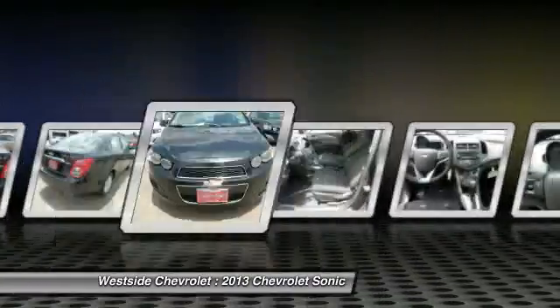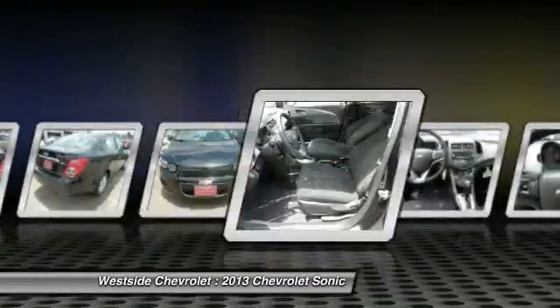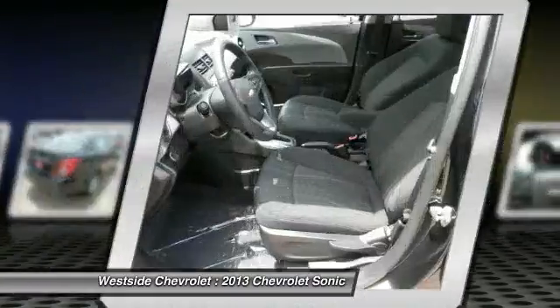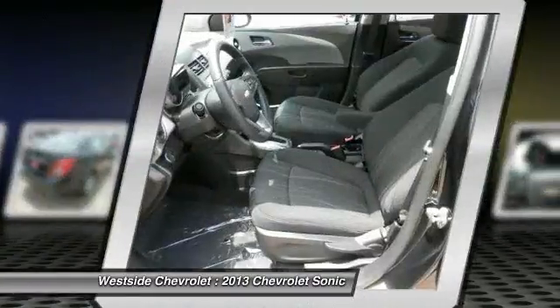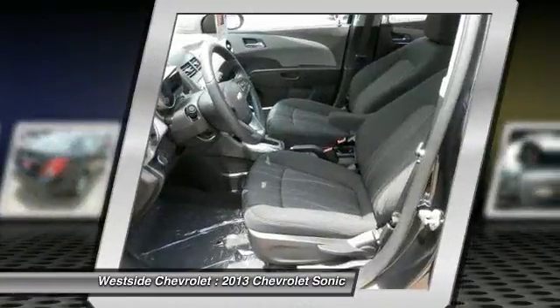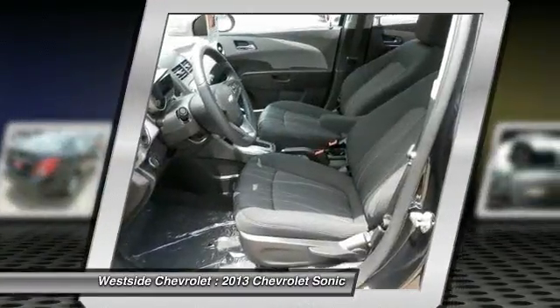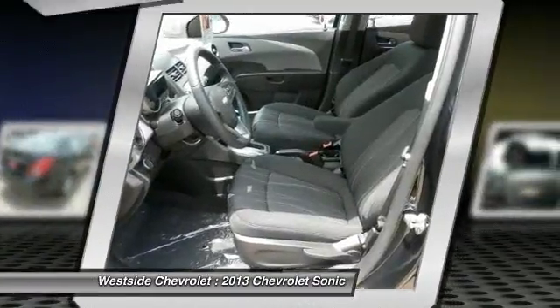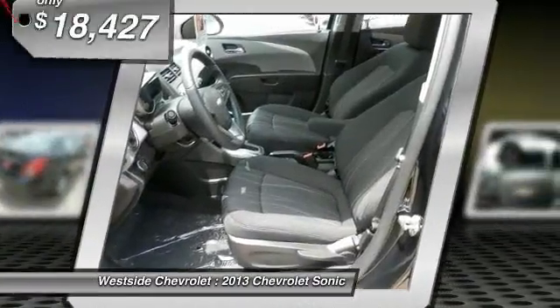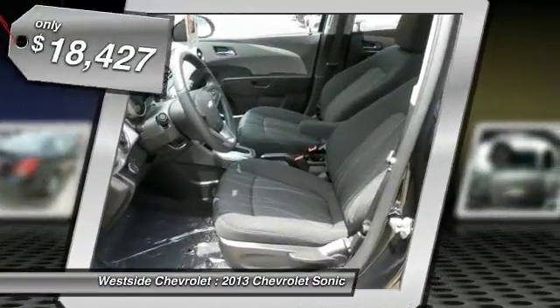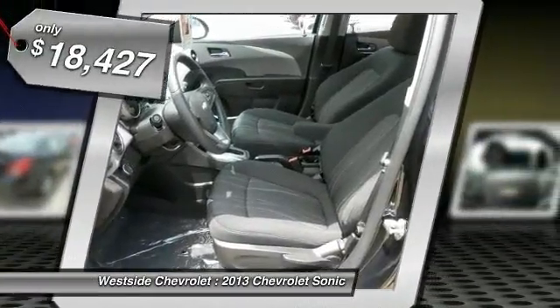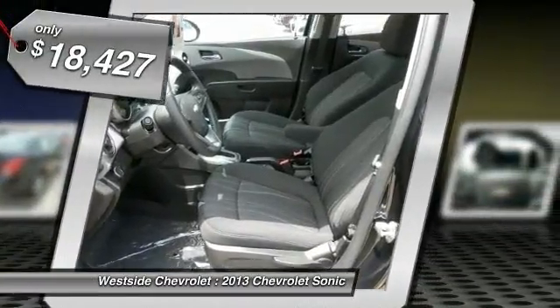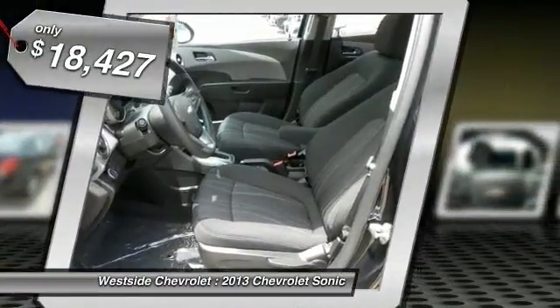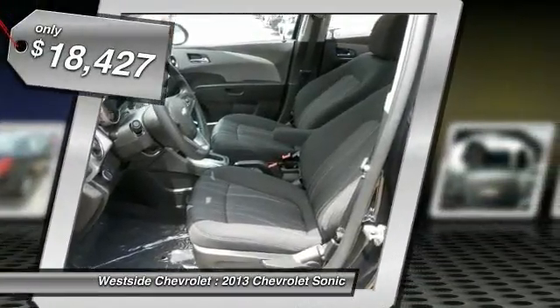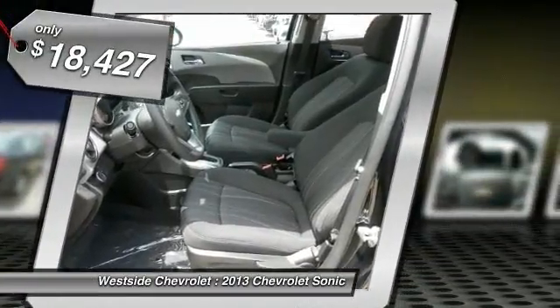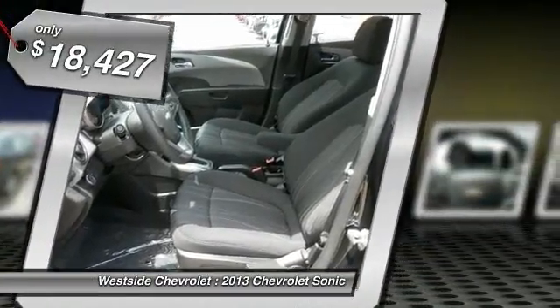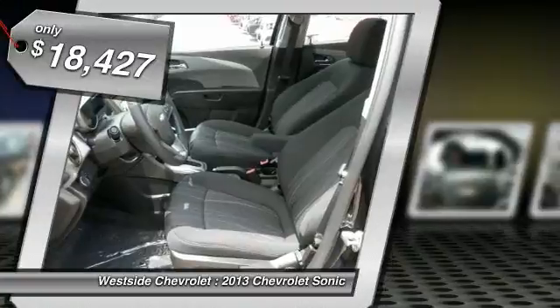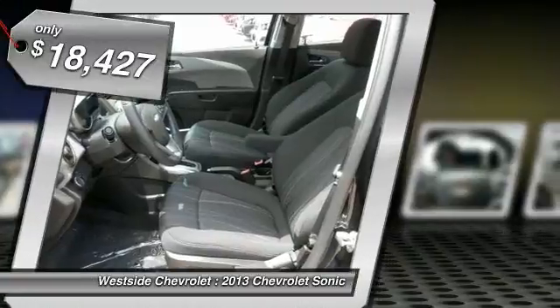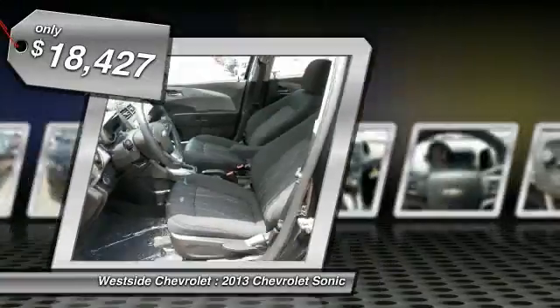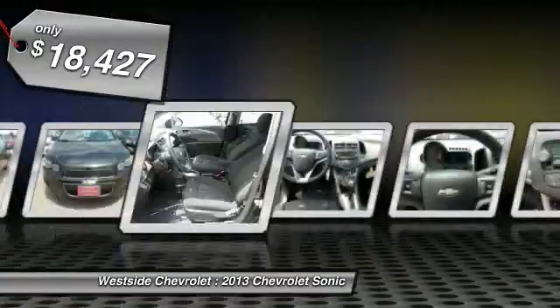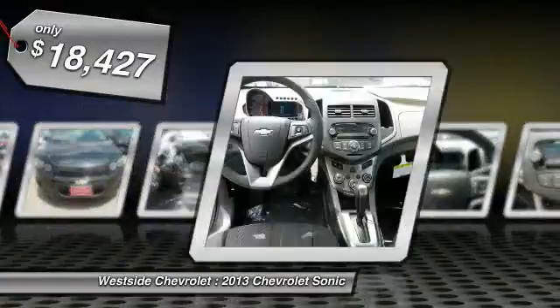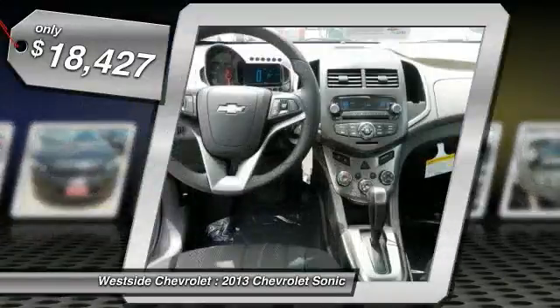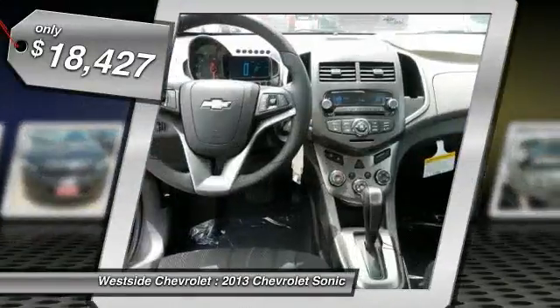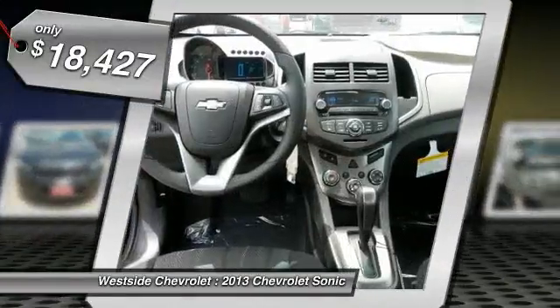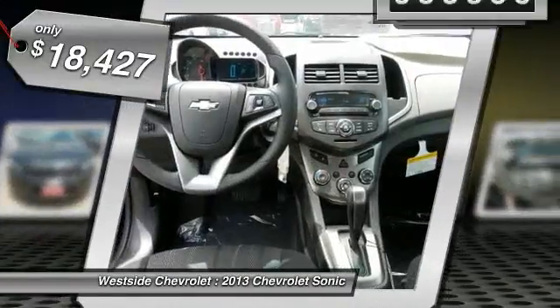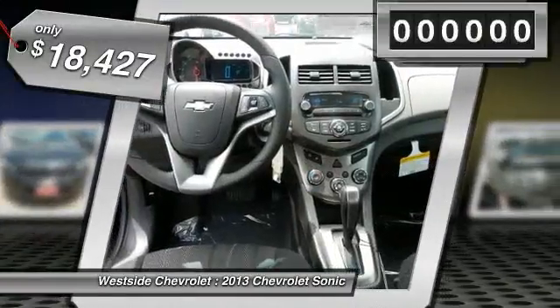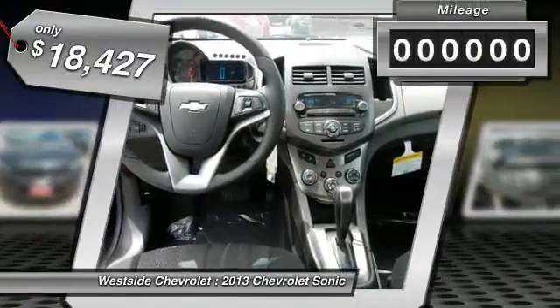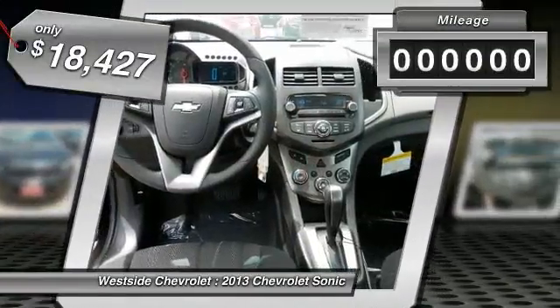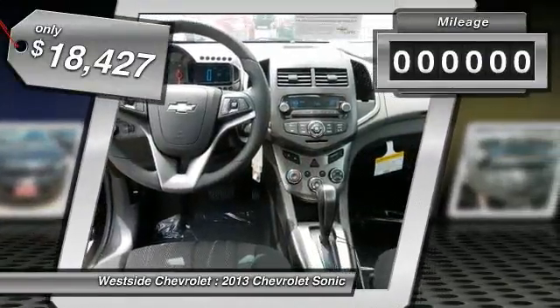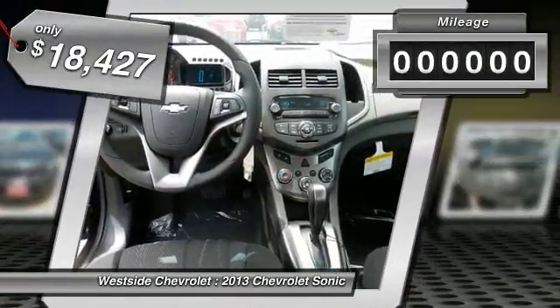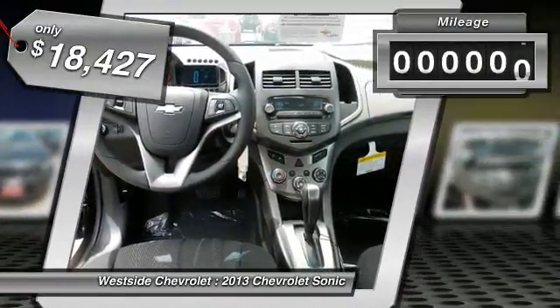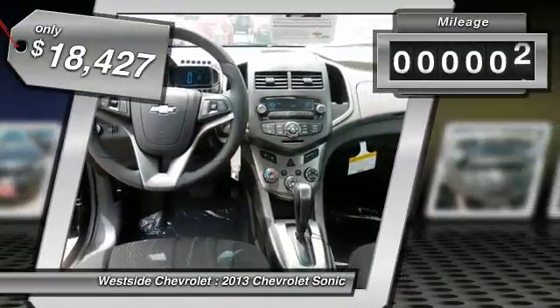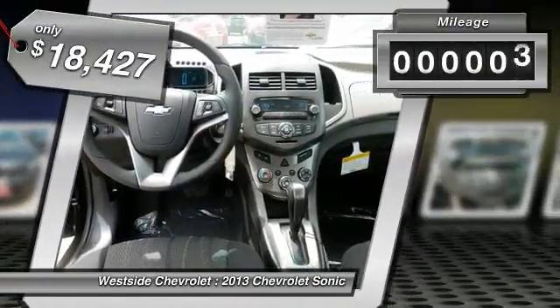And it's priced below $20,000. This vehicle has less than 100 miles.